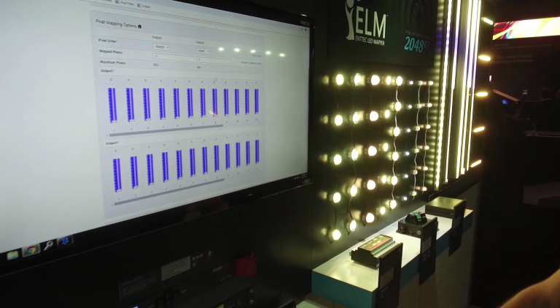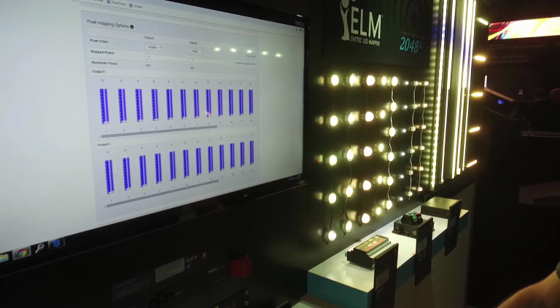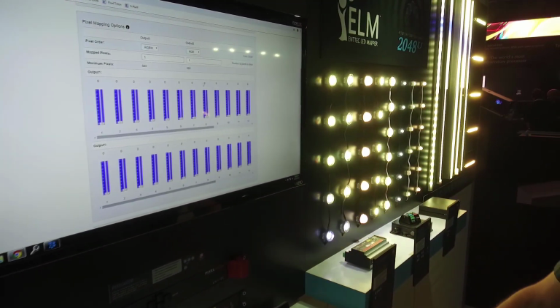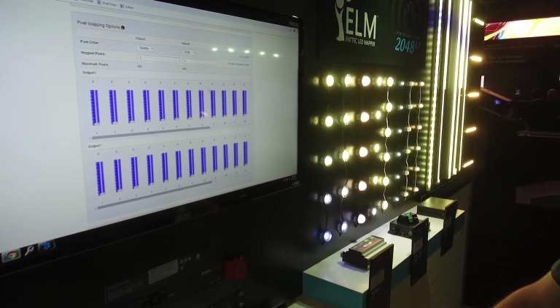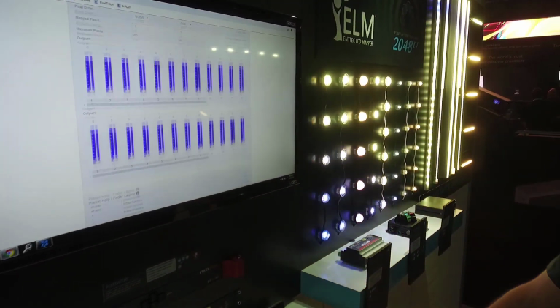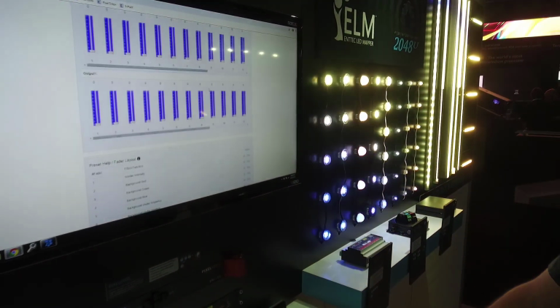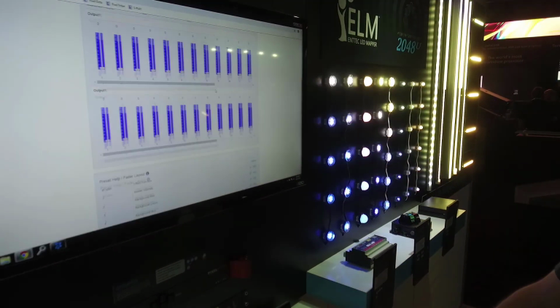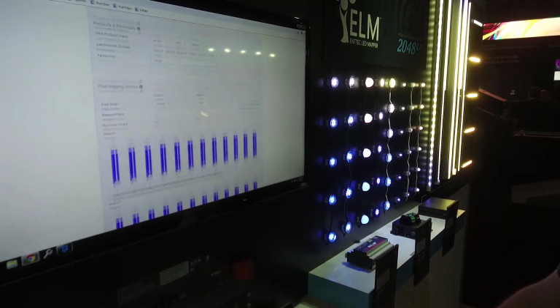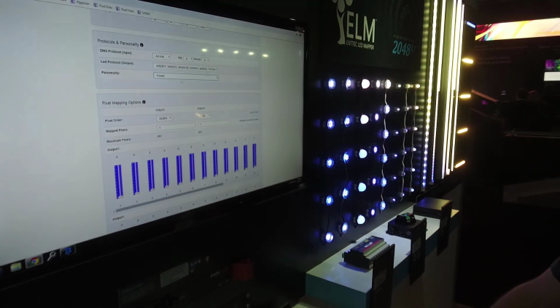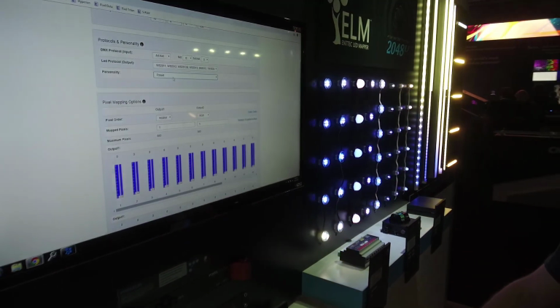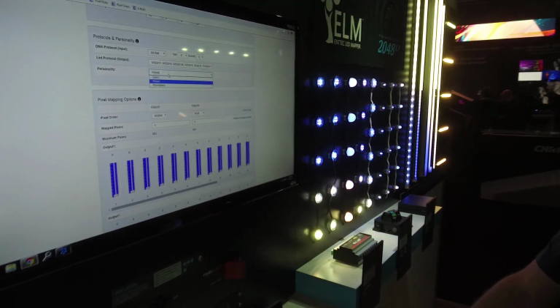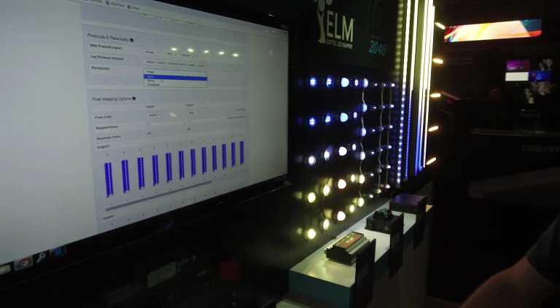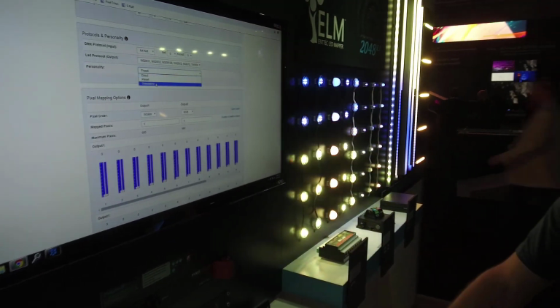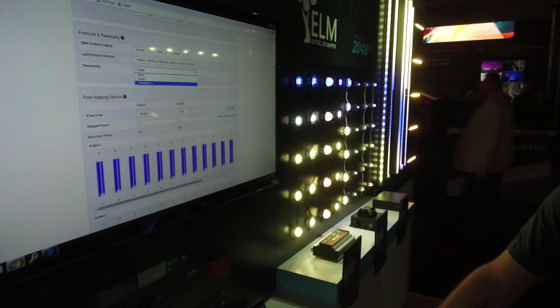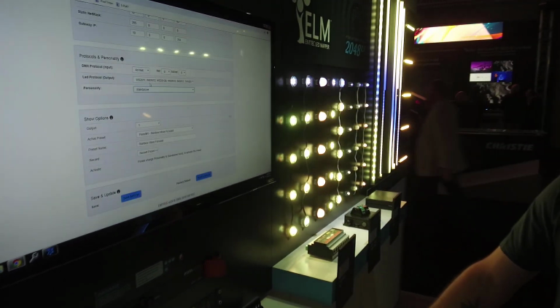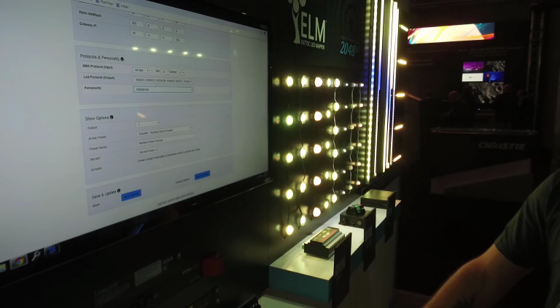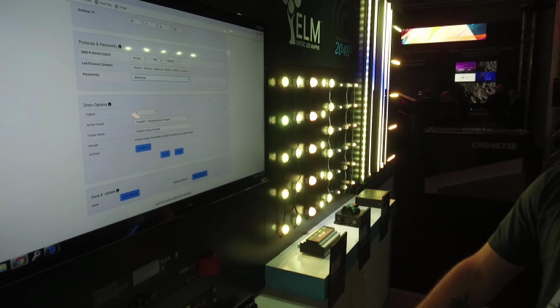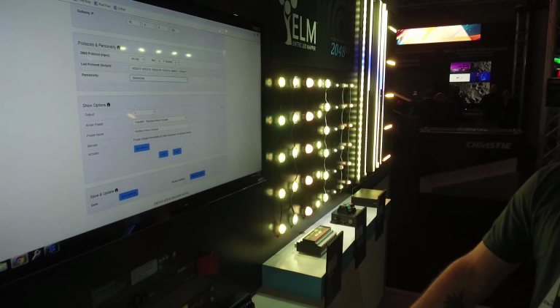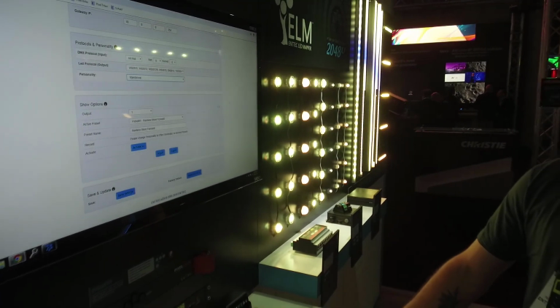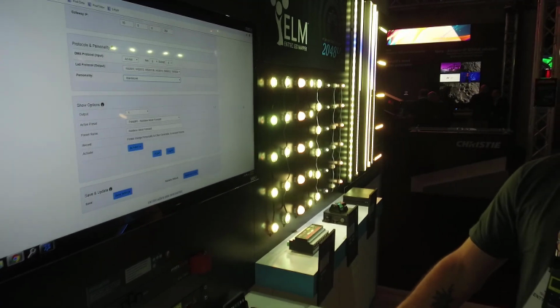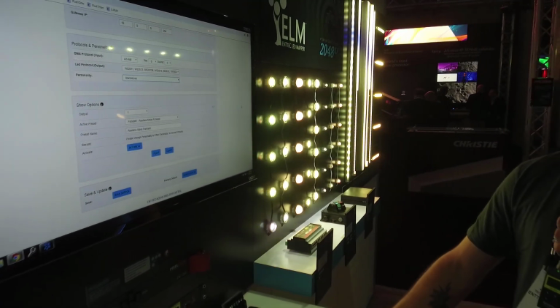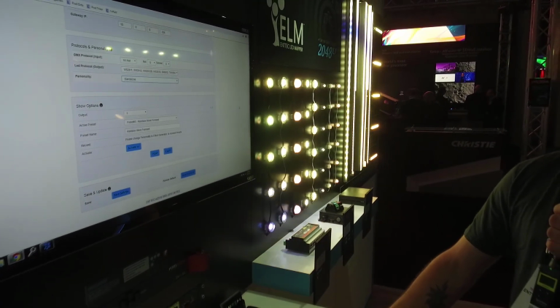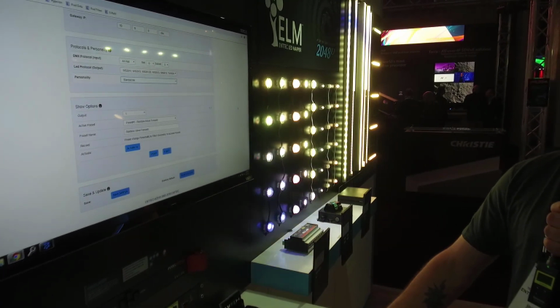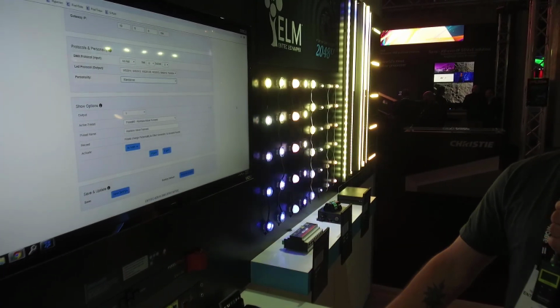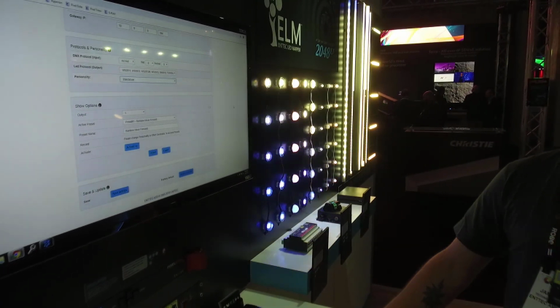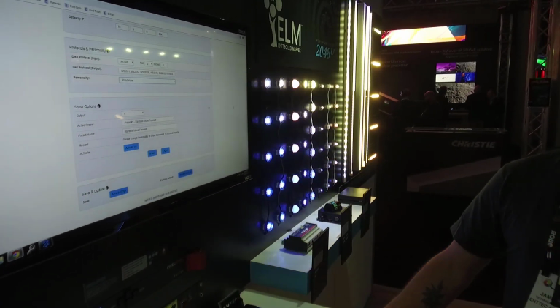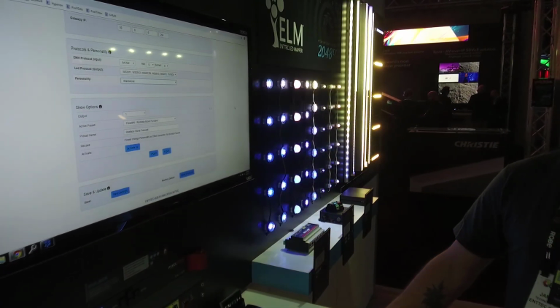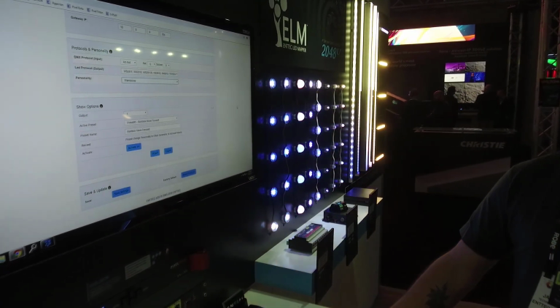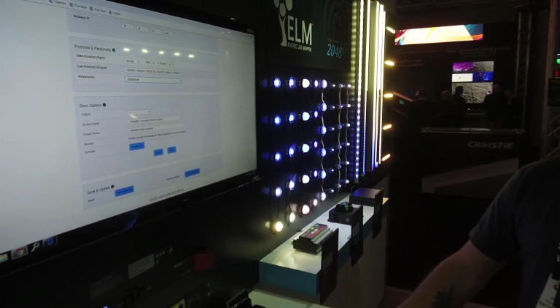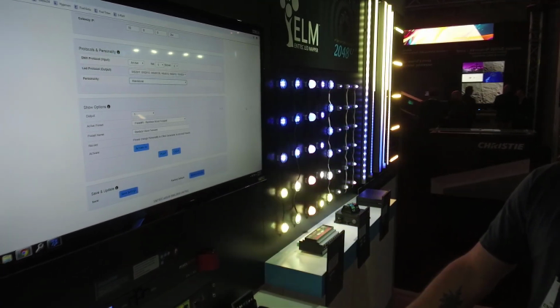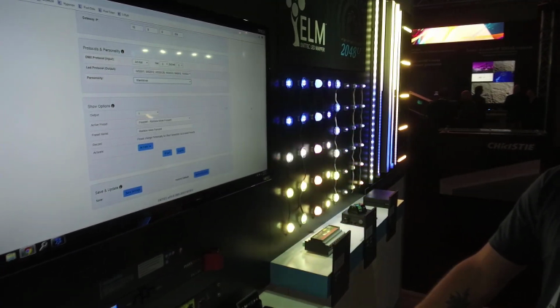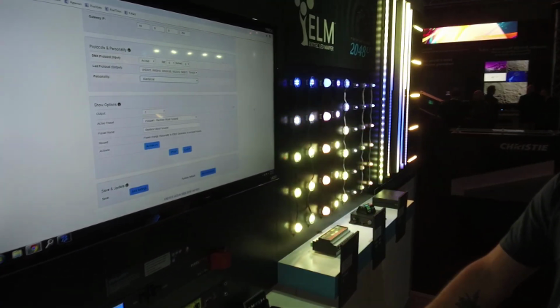Once you get those presets saved, you can go into your standalone mode, and you can actually play those presets back.